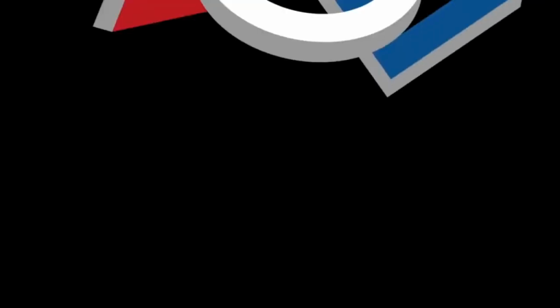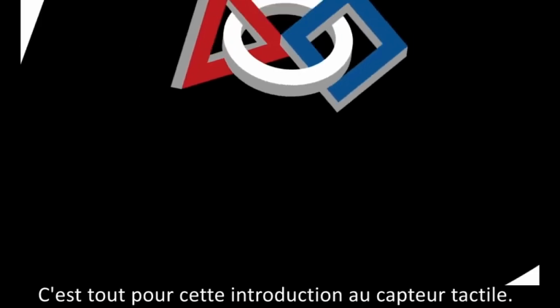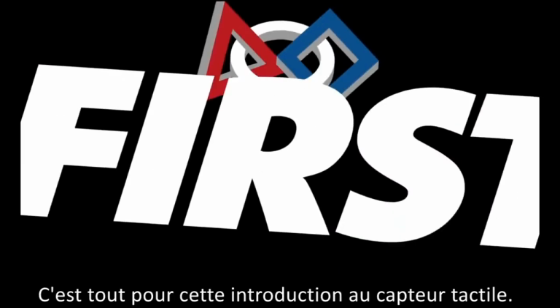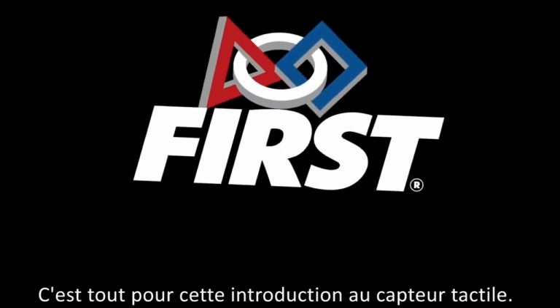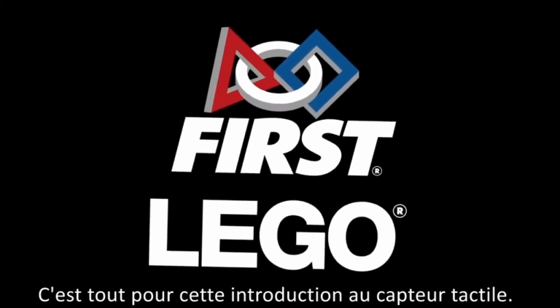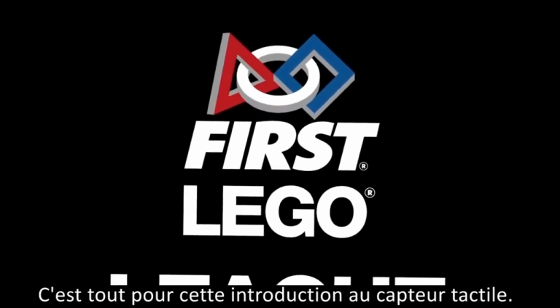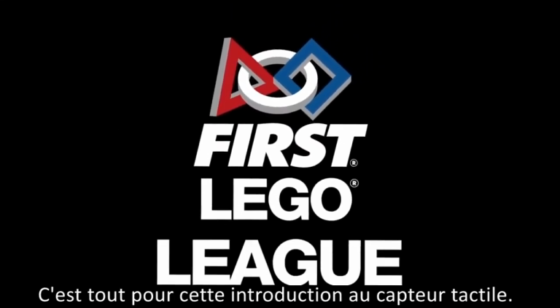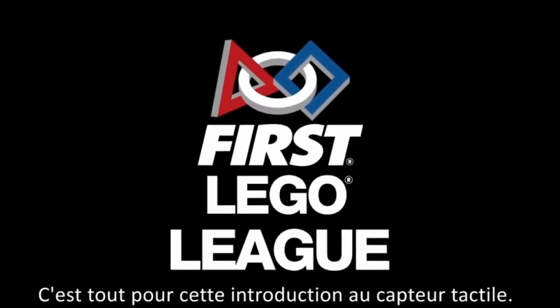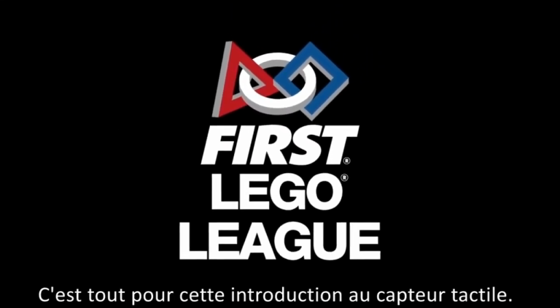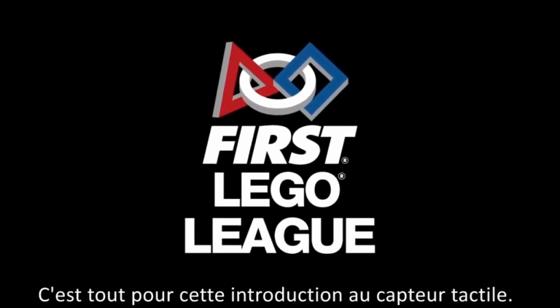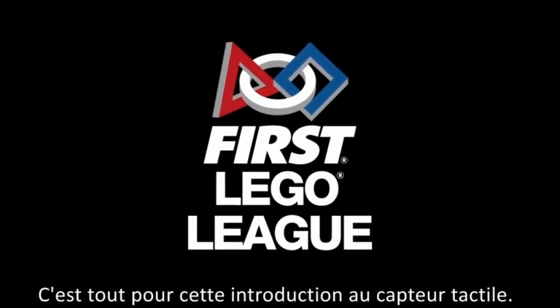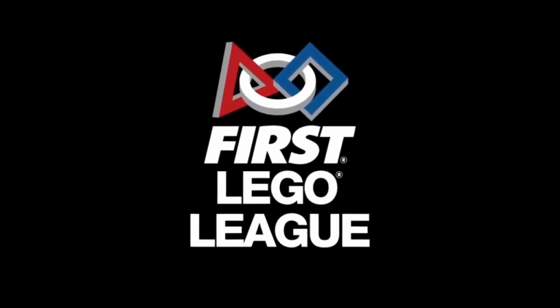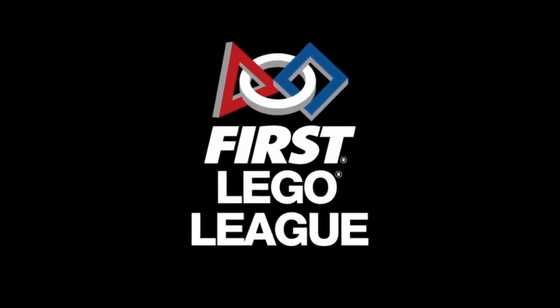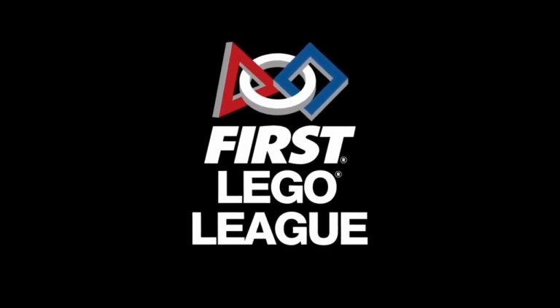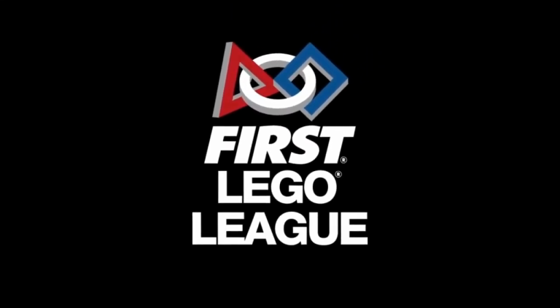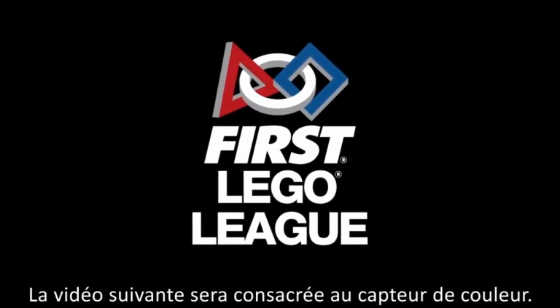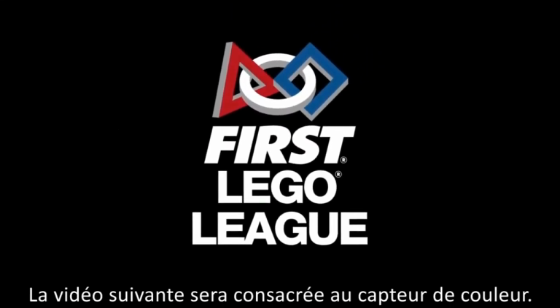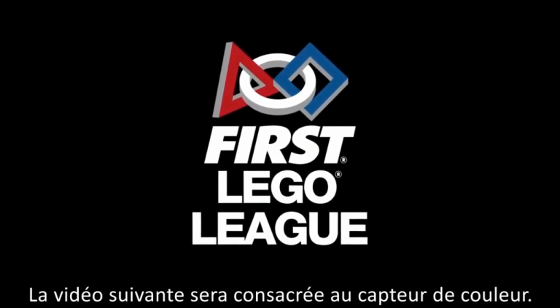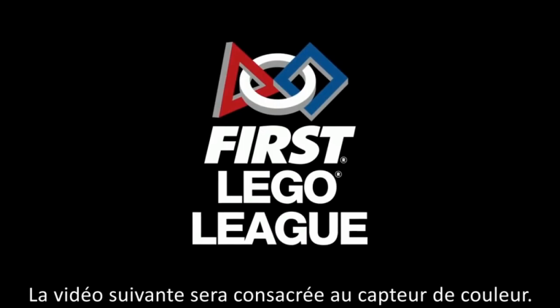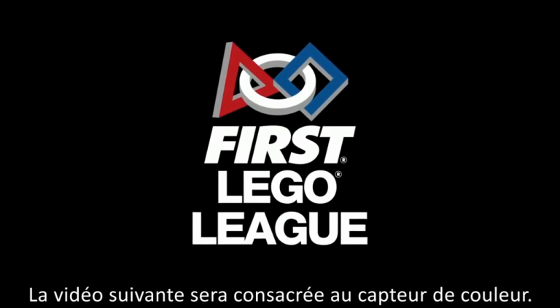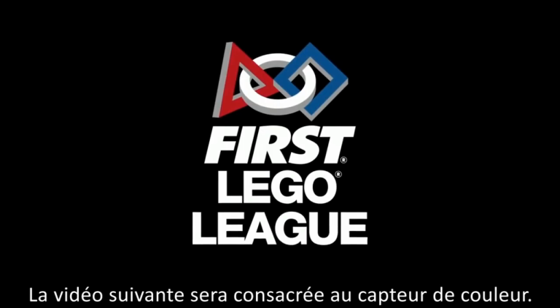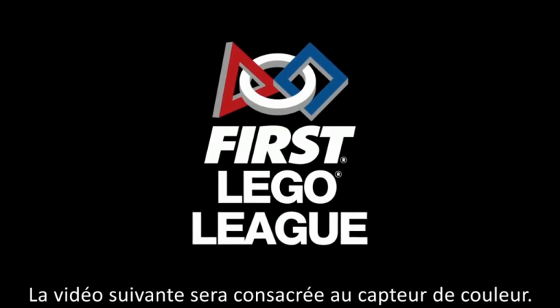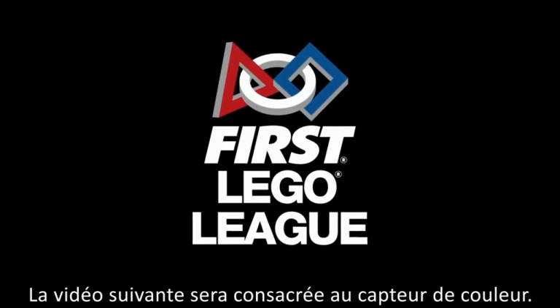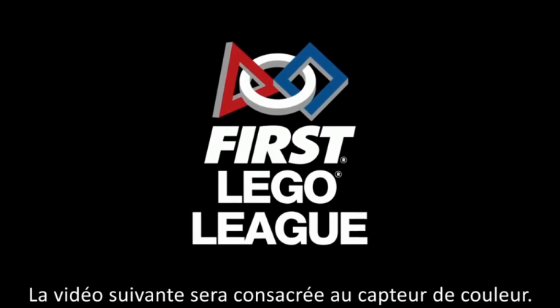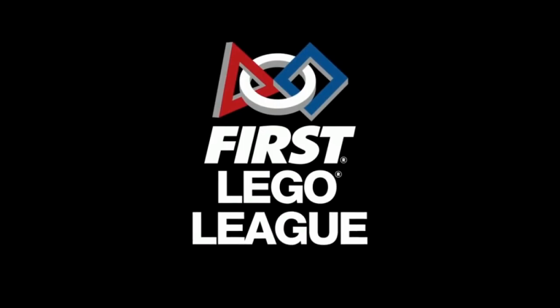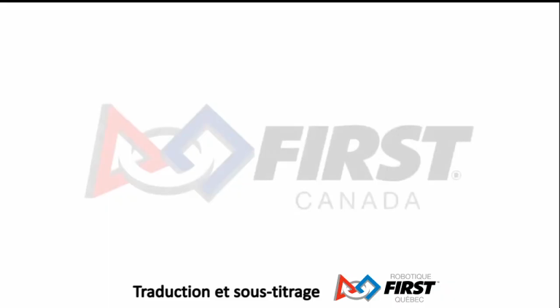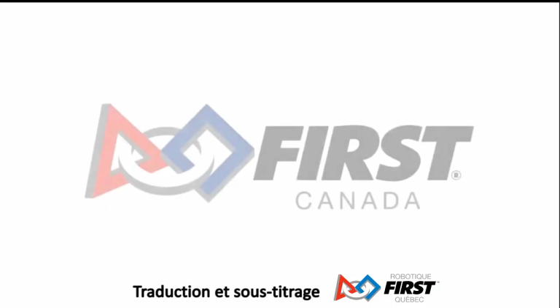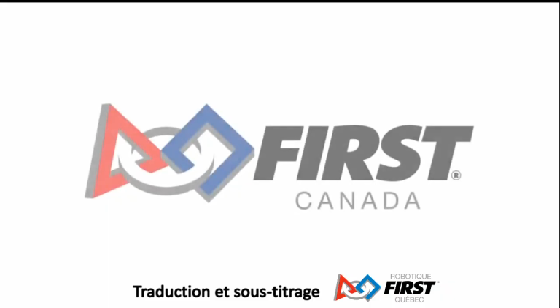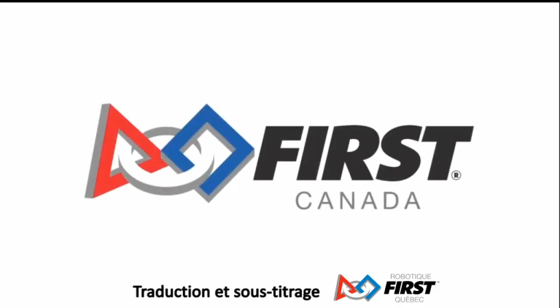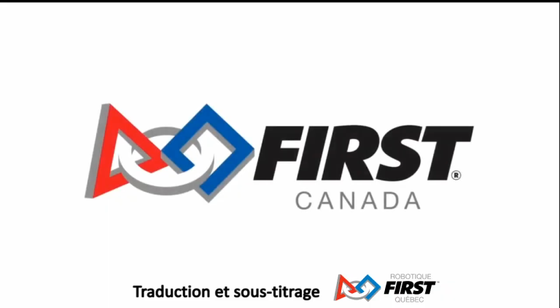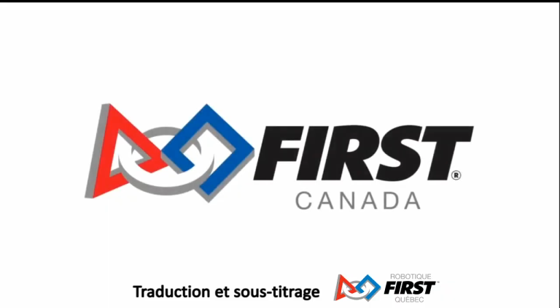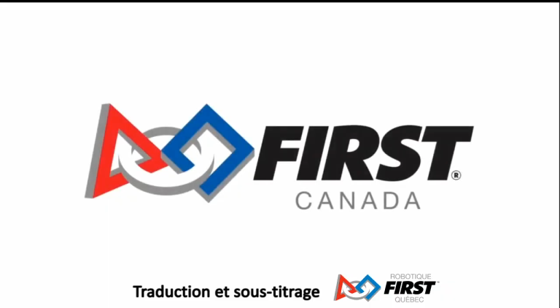And that's it! There's your introduction to touch sensors. Next video will be all about color sensors. Good luck programming!